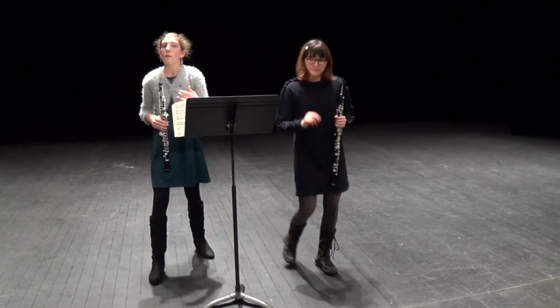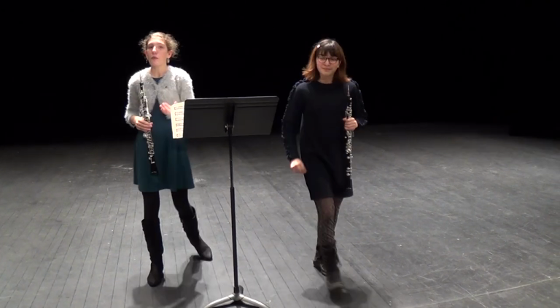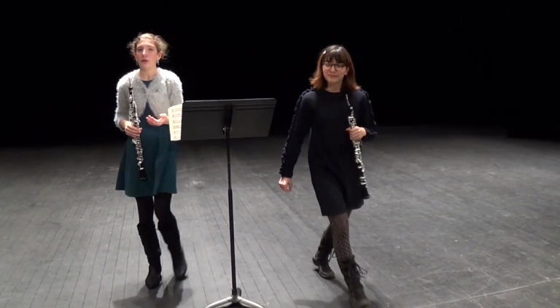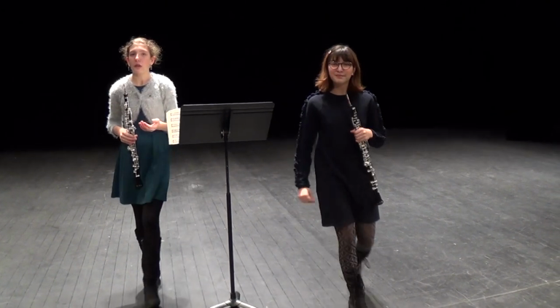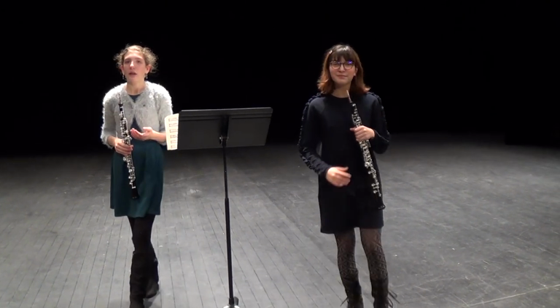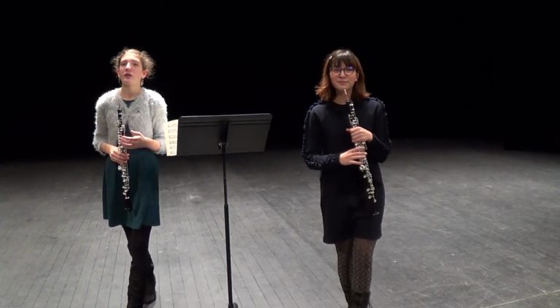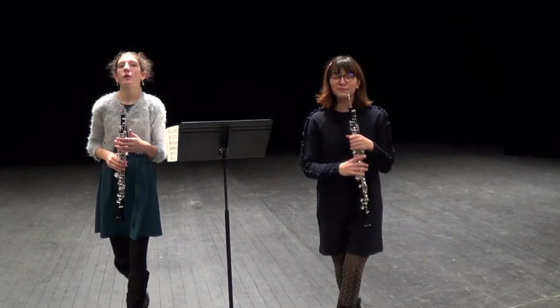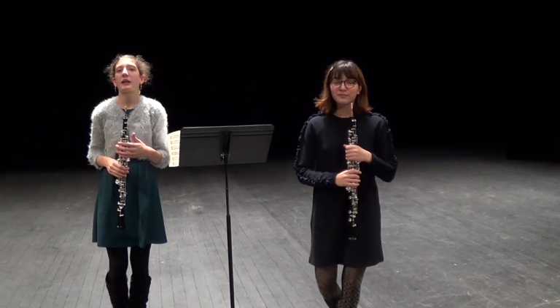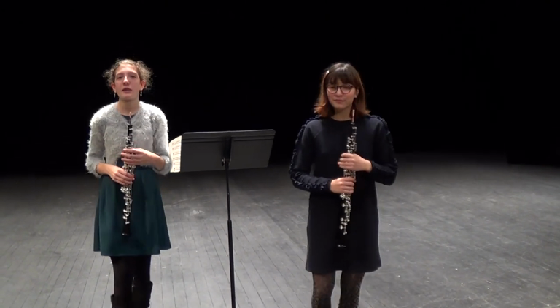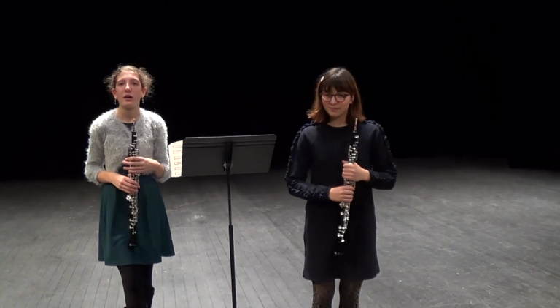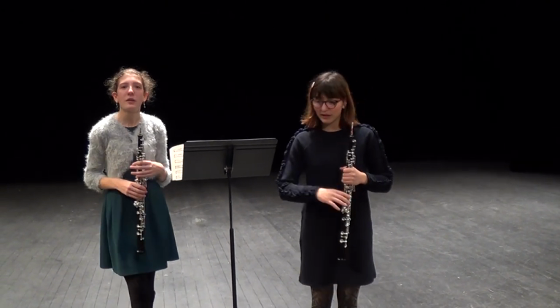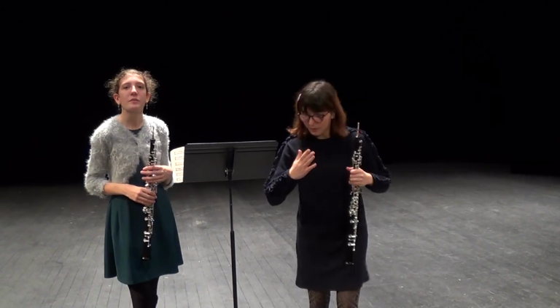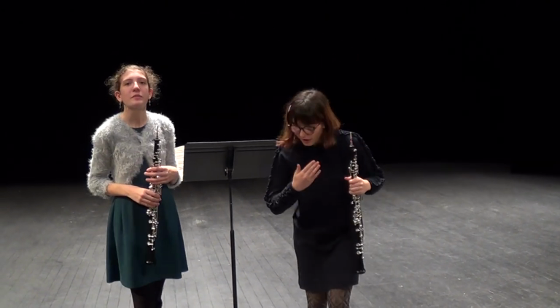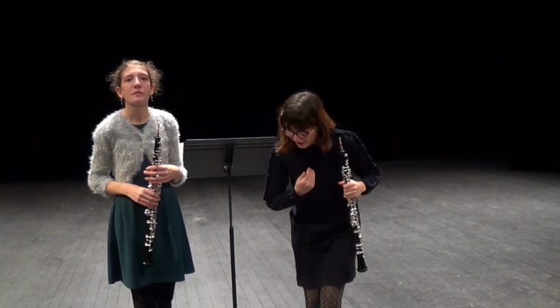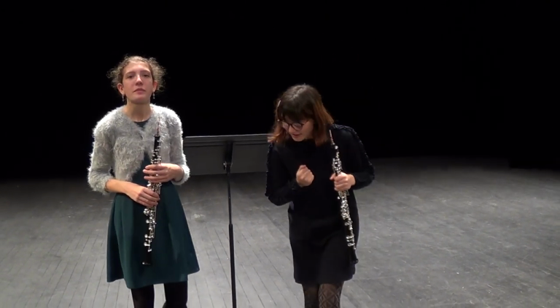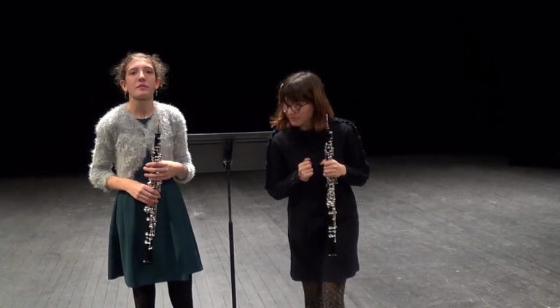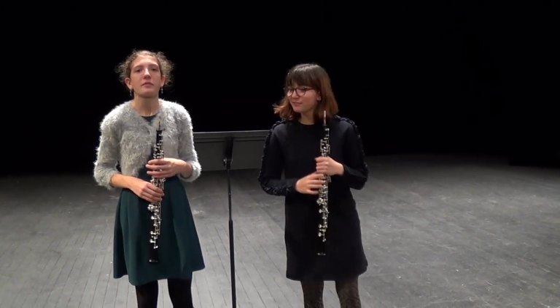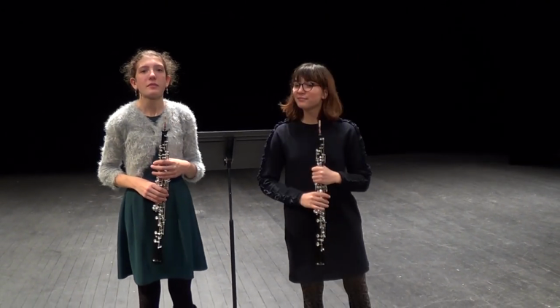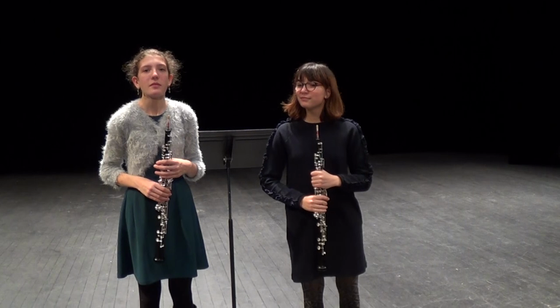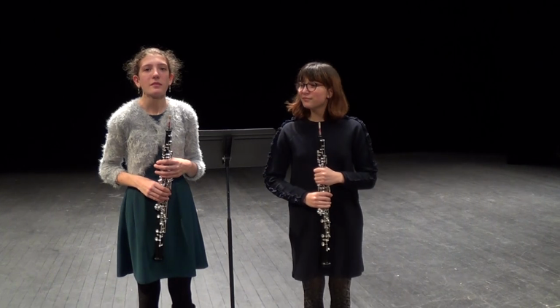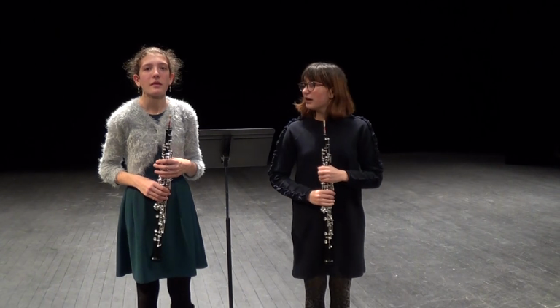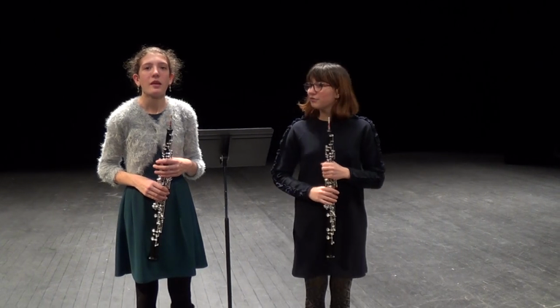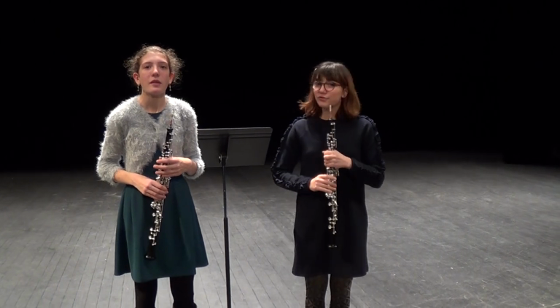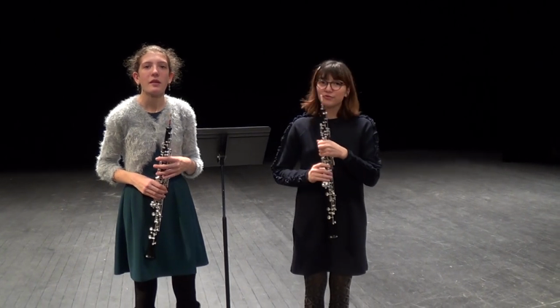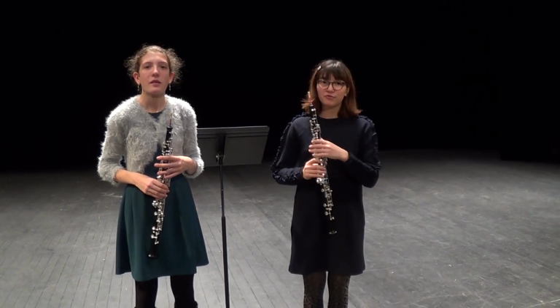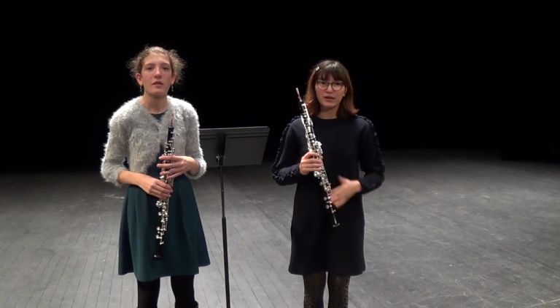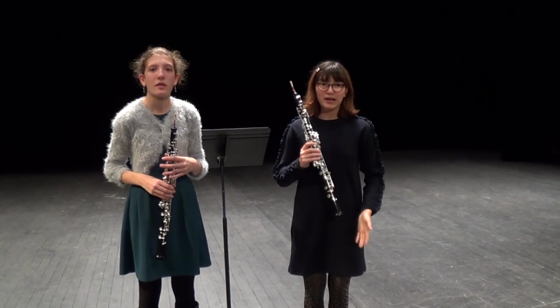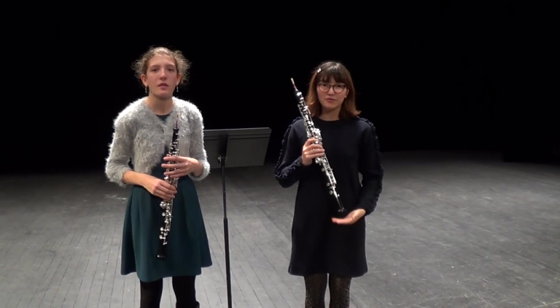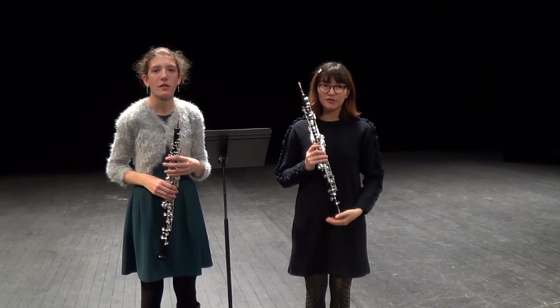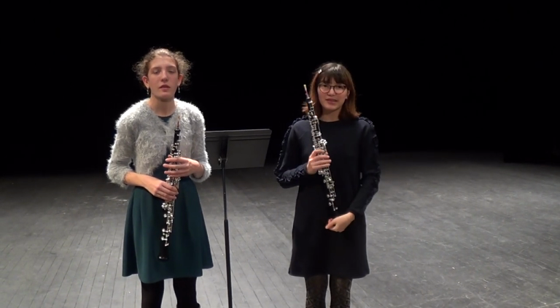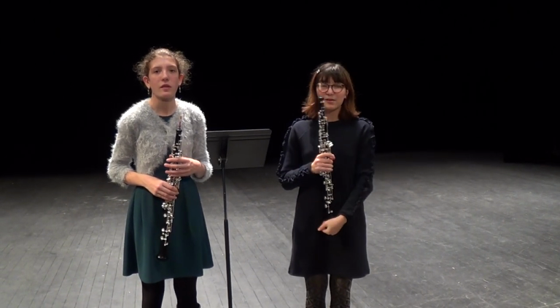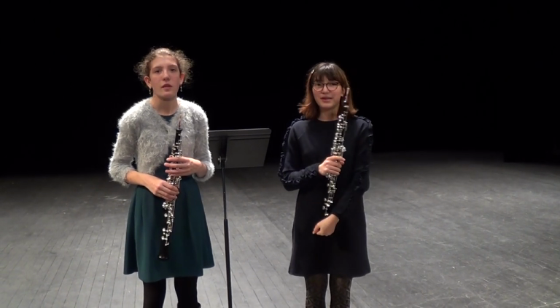Hello, my name is Katurore. And moi, Ania, nous venons de jouer un duo de Téléman.